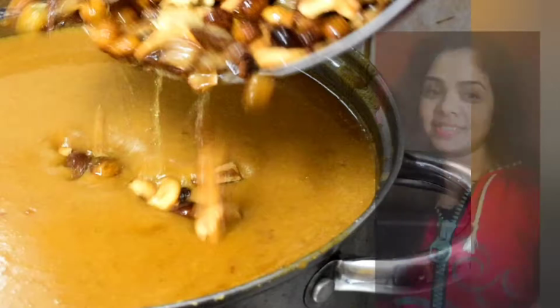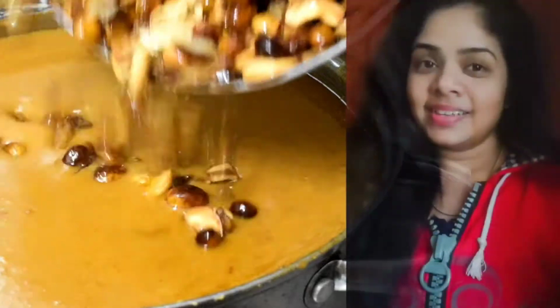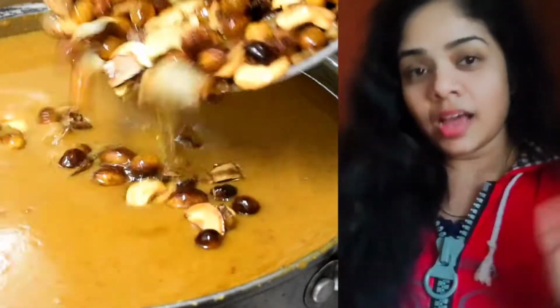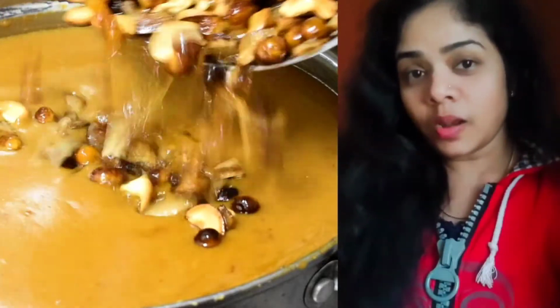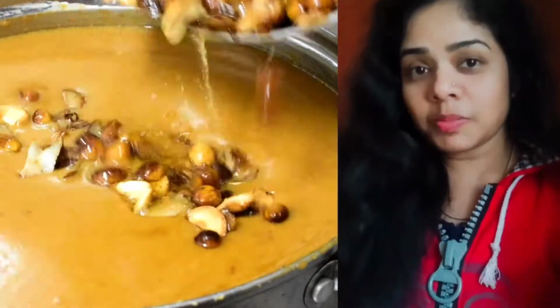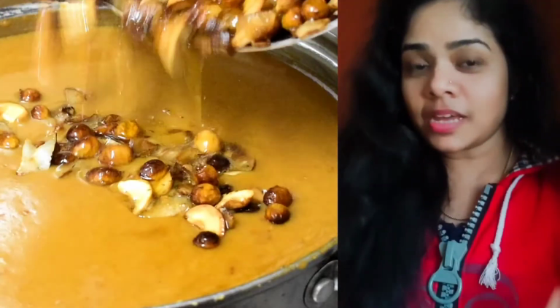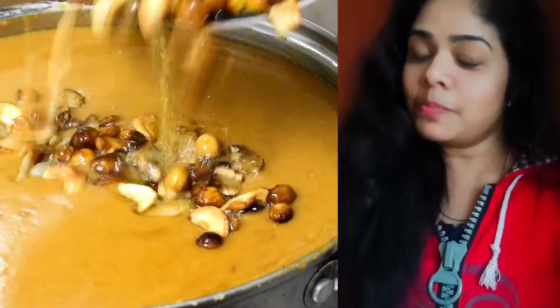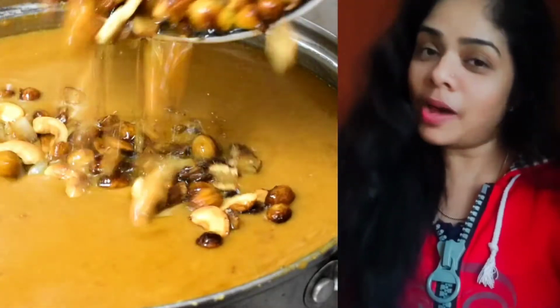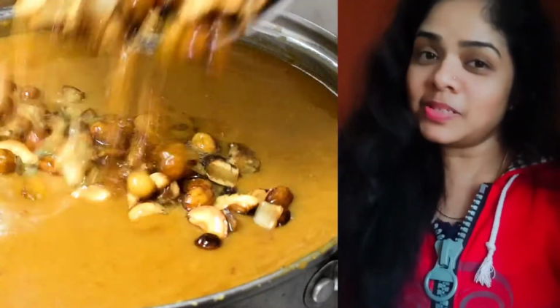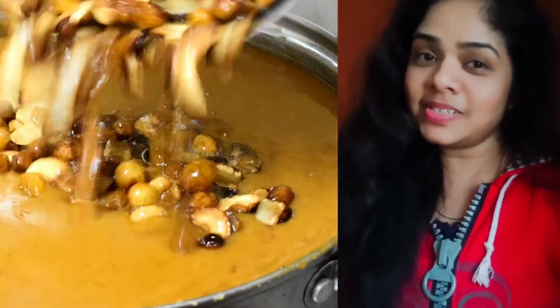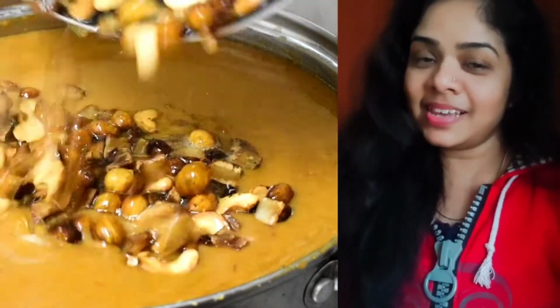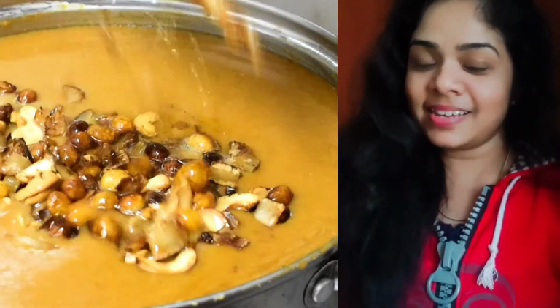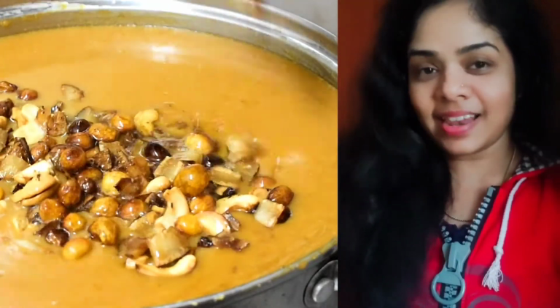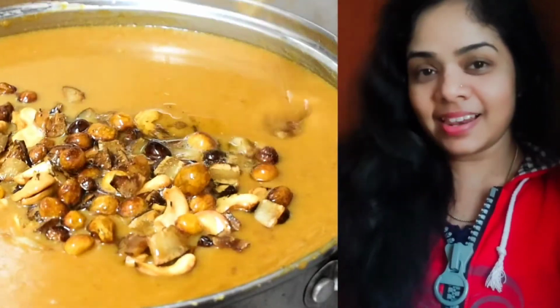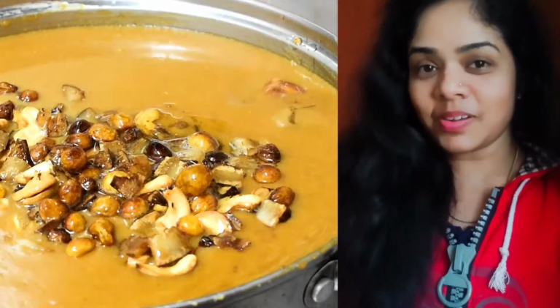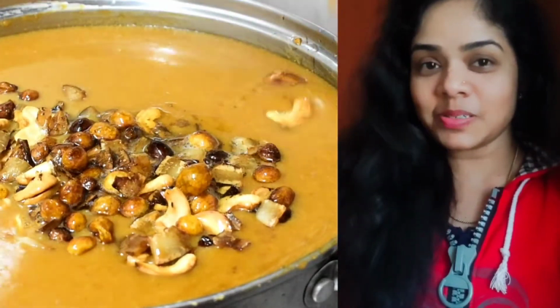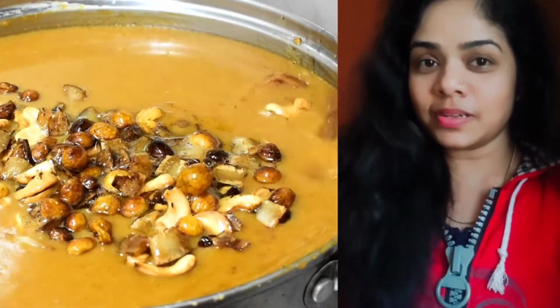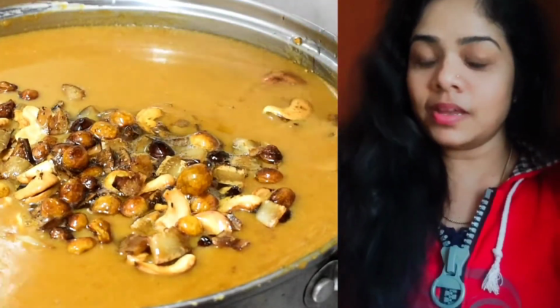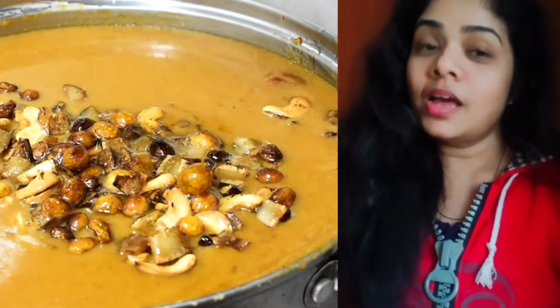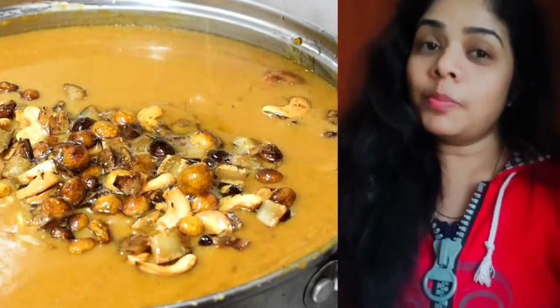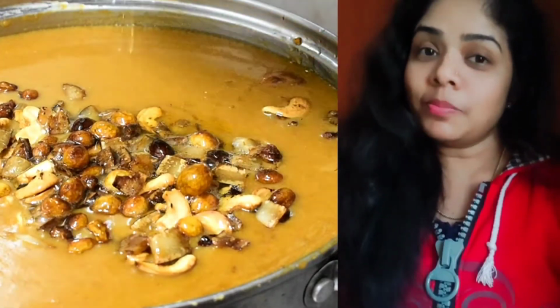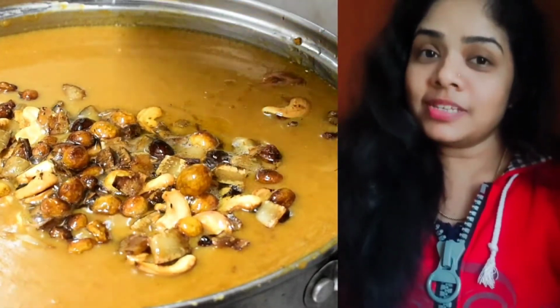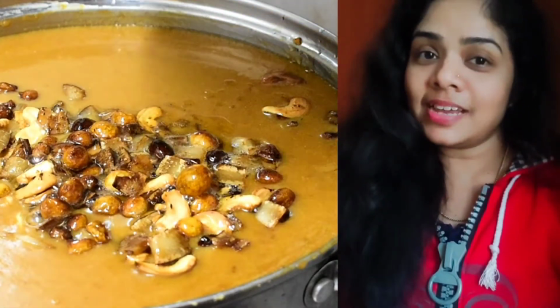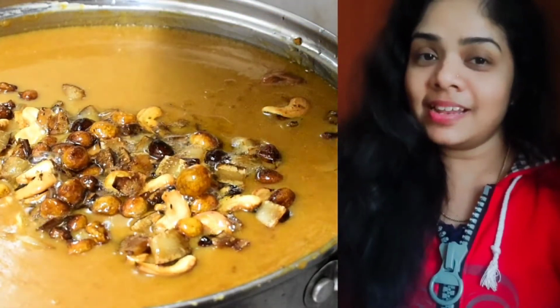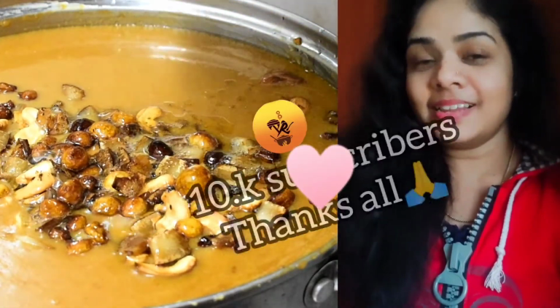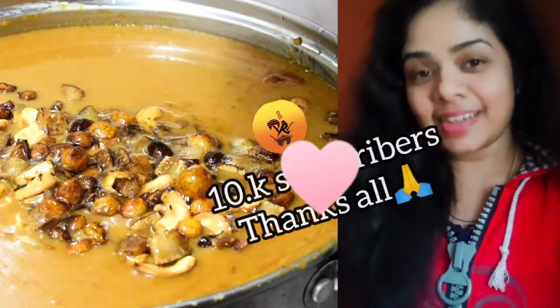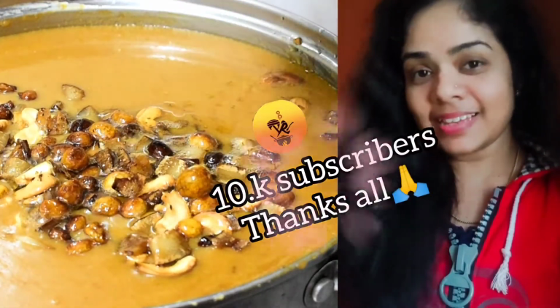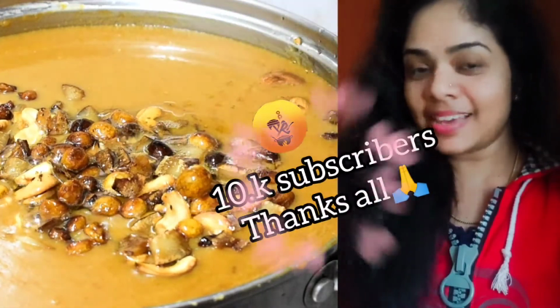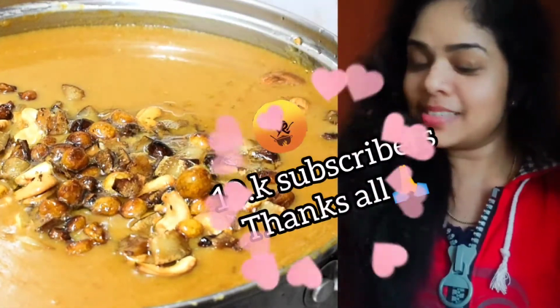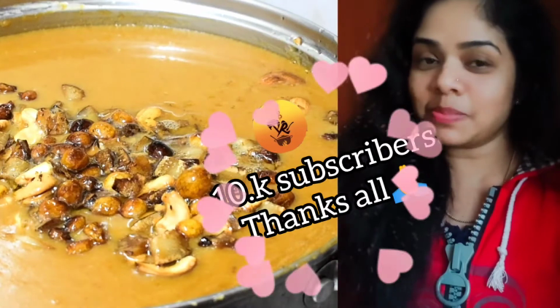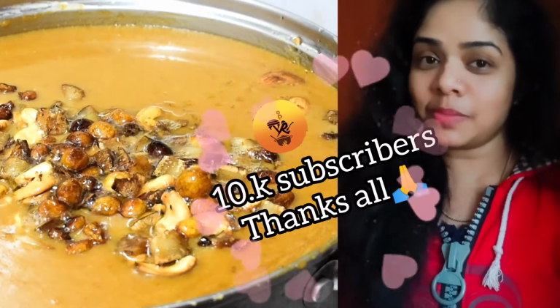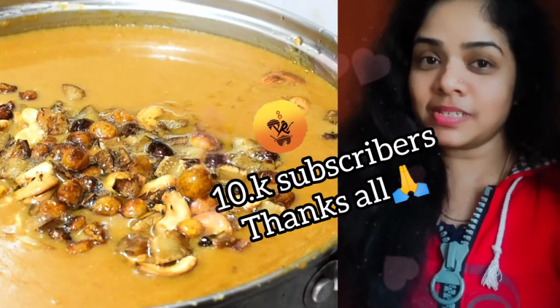Hello everyone, welcome to Parasrujili, welcome to our channel 10K Subscribers.